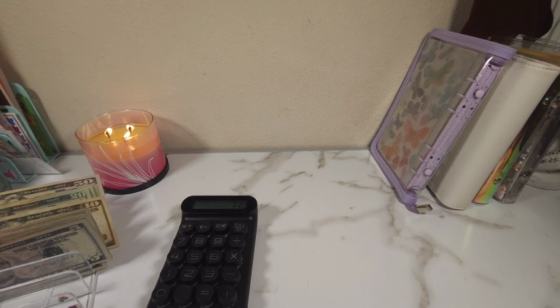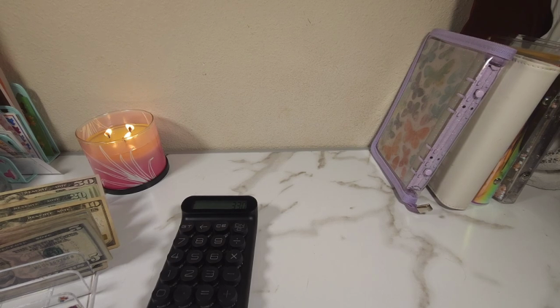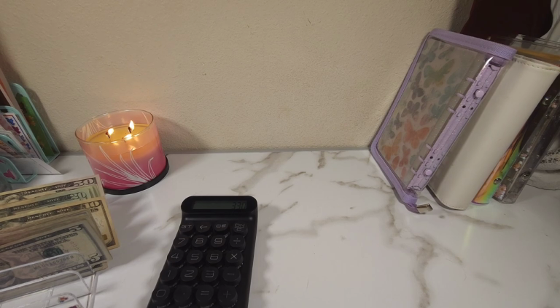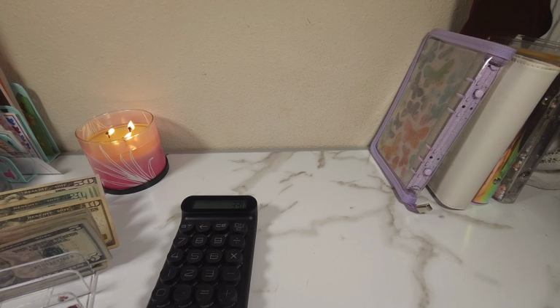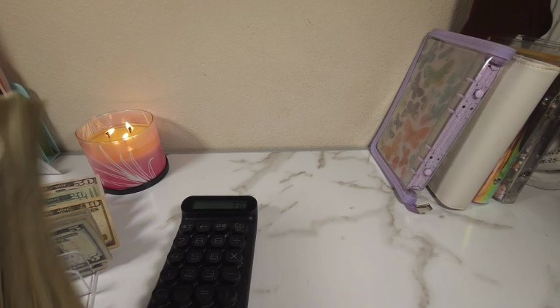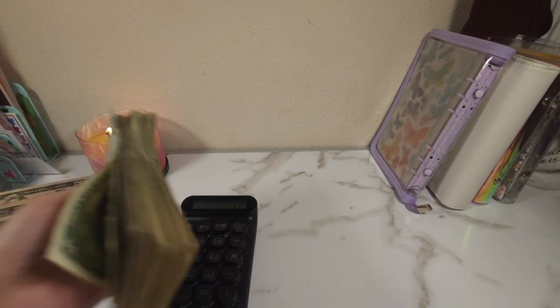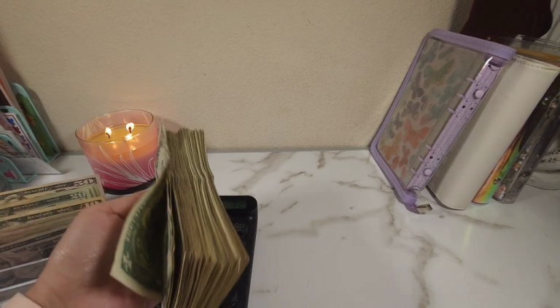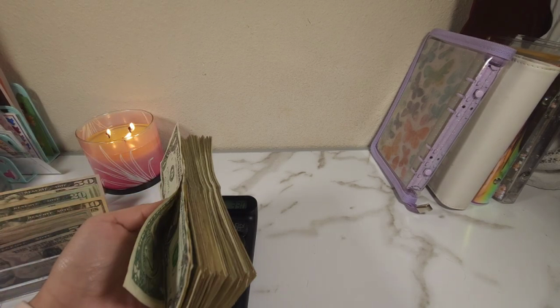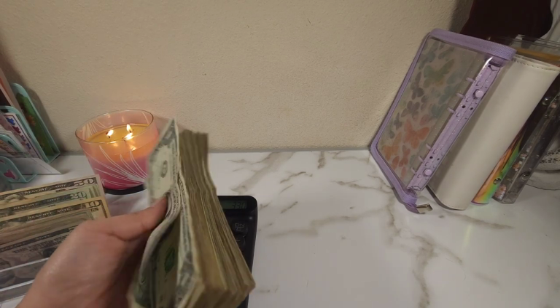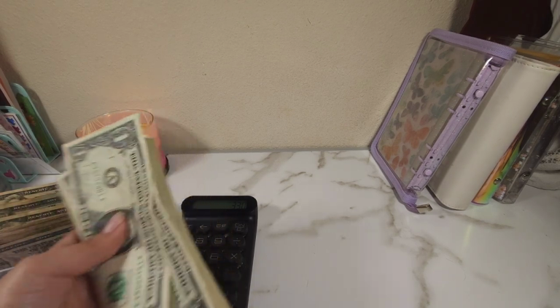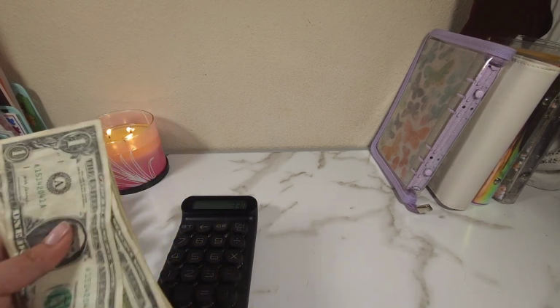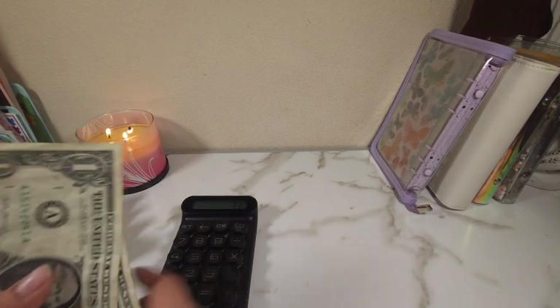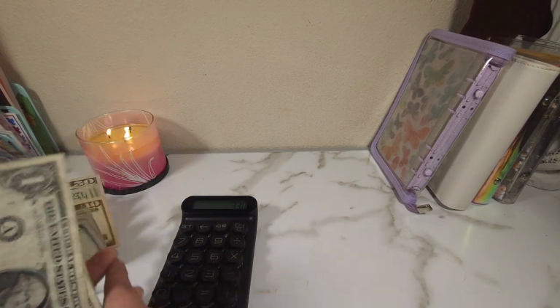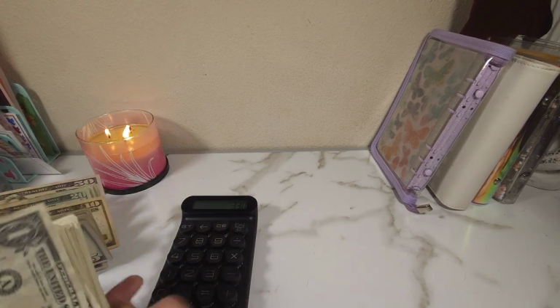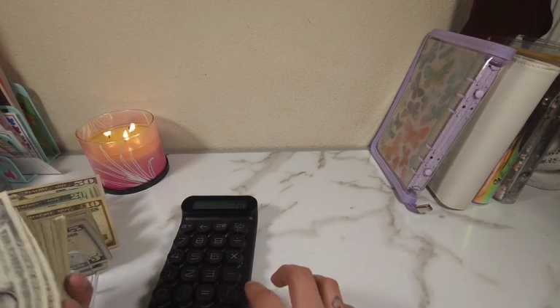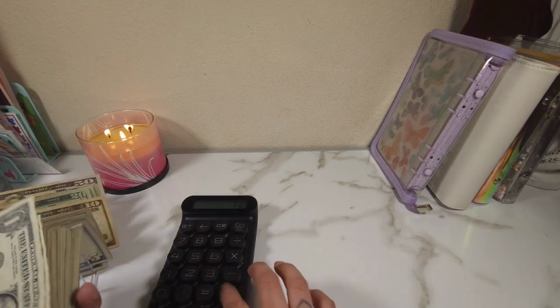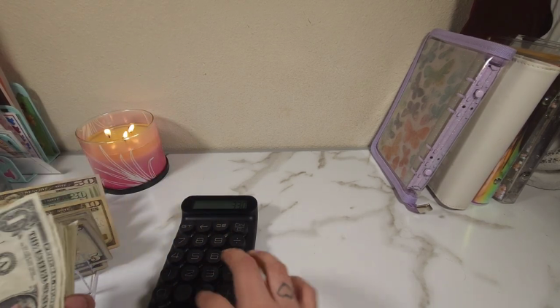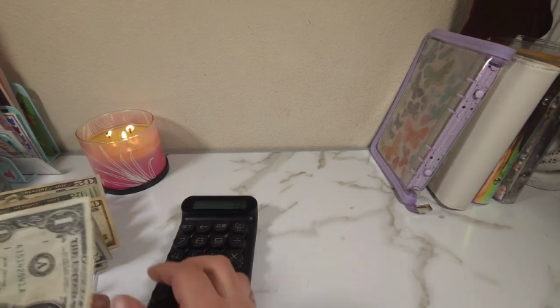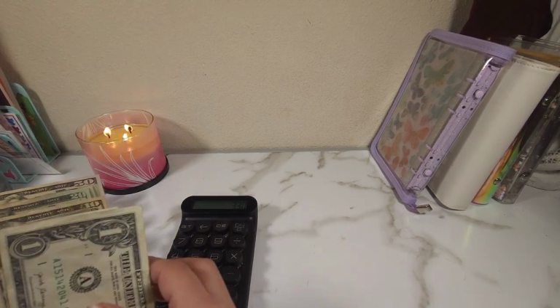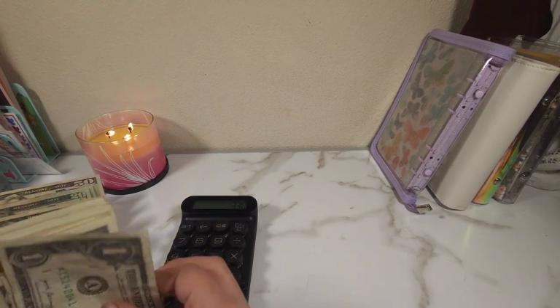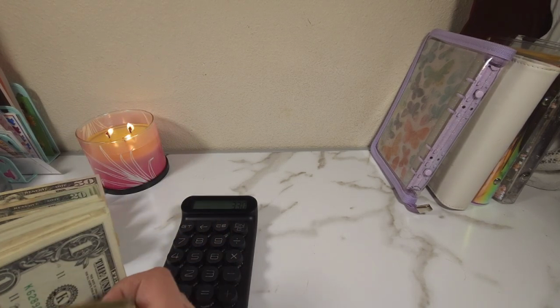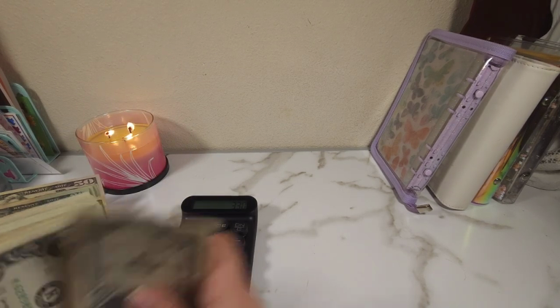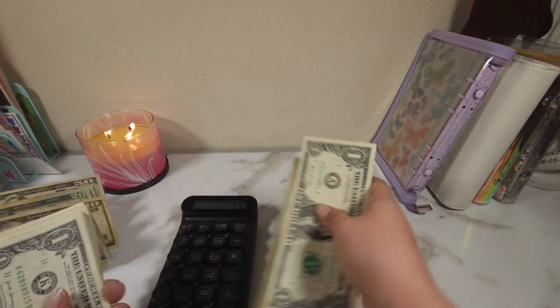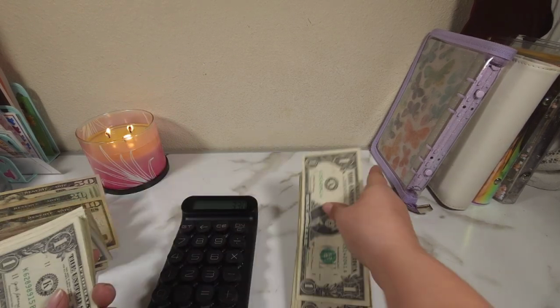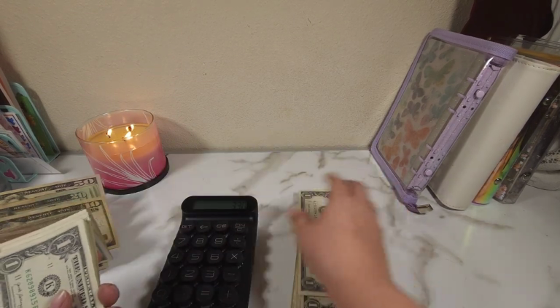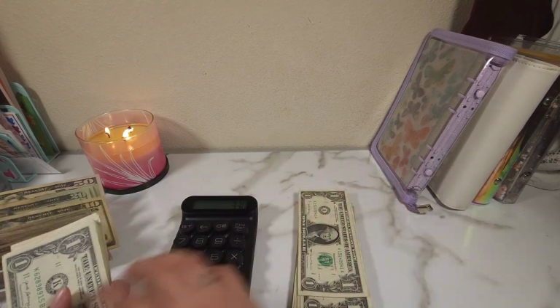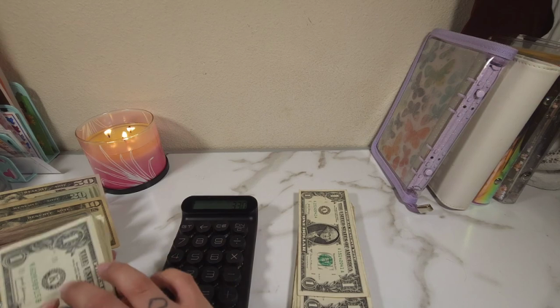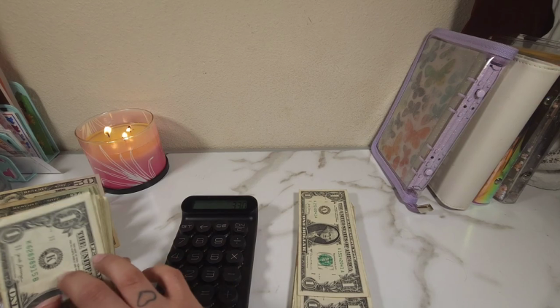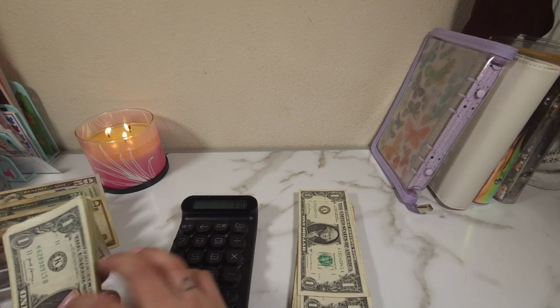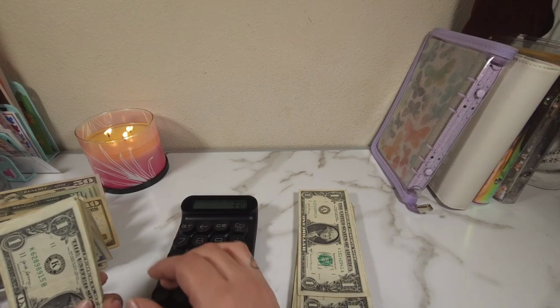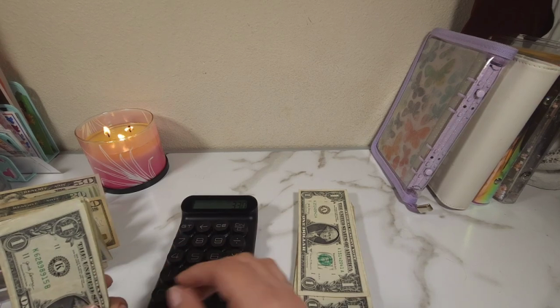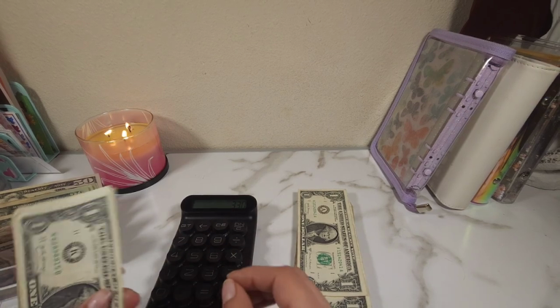And then we still need to count all of these ones. Let's see how much that's going to be.